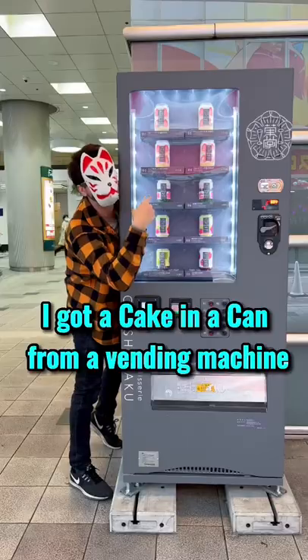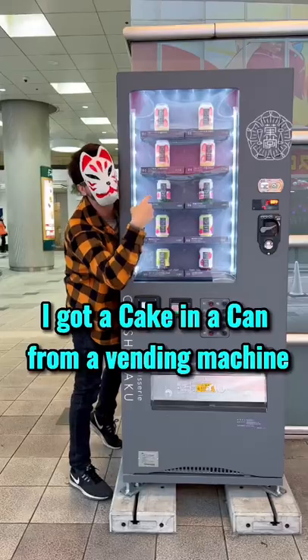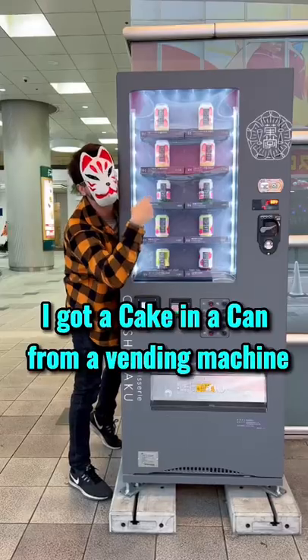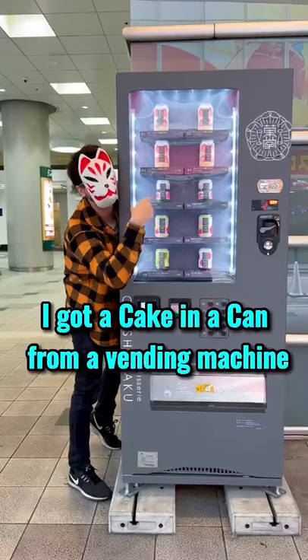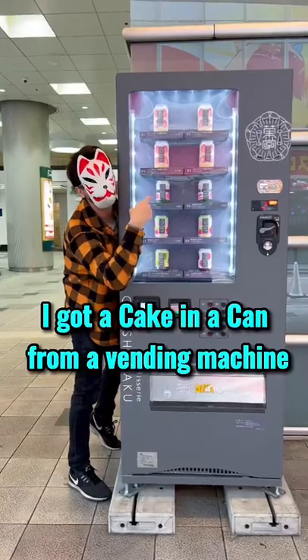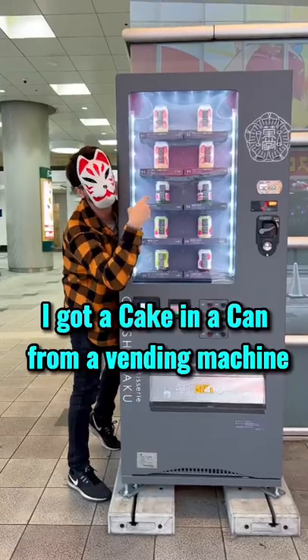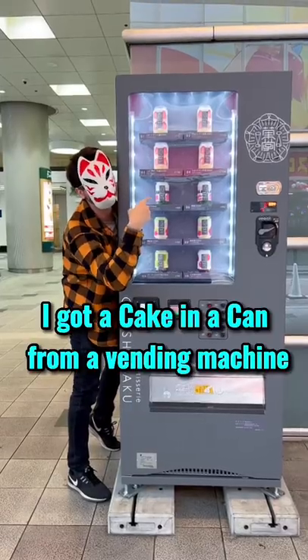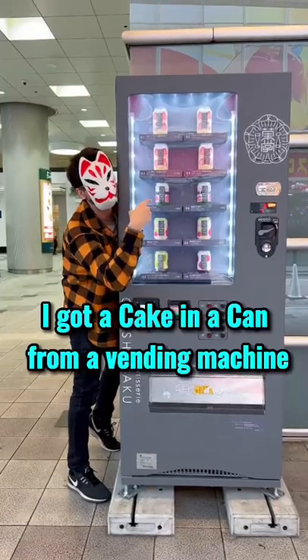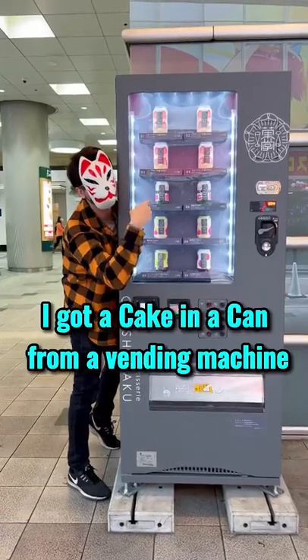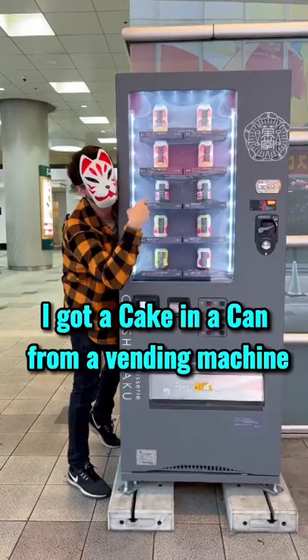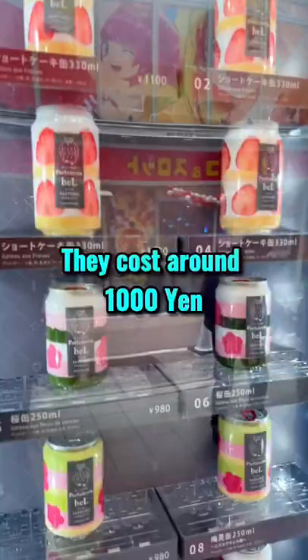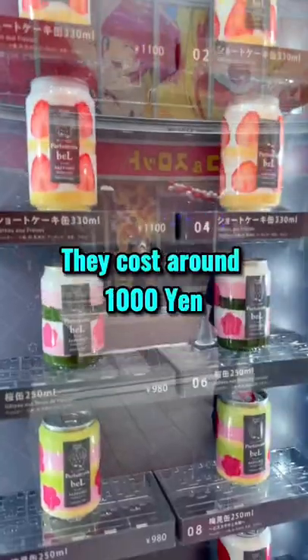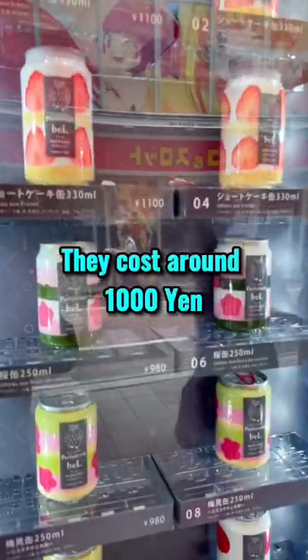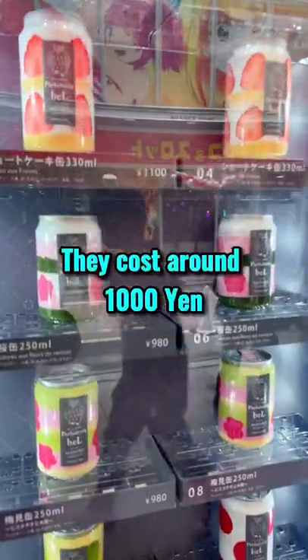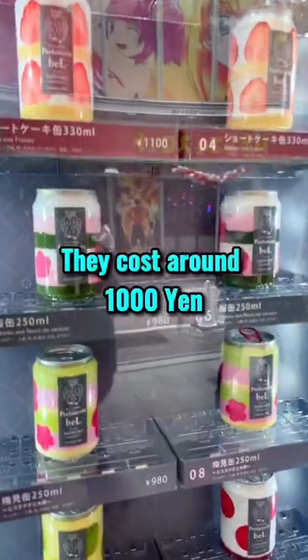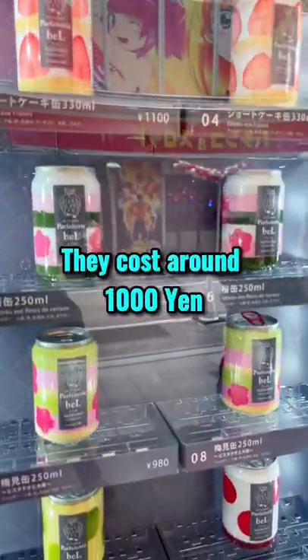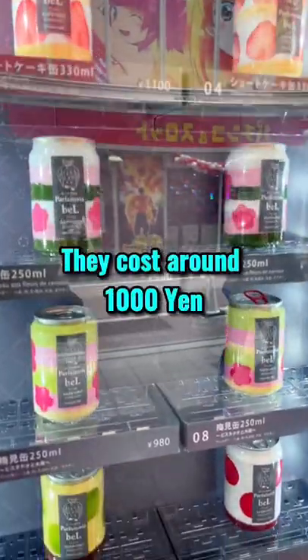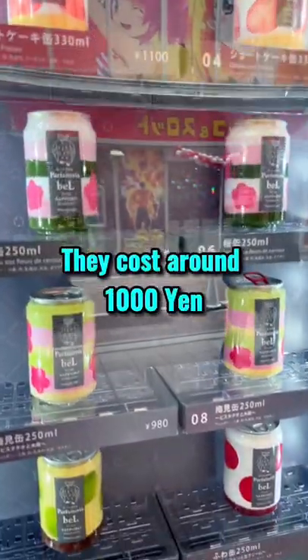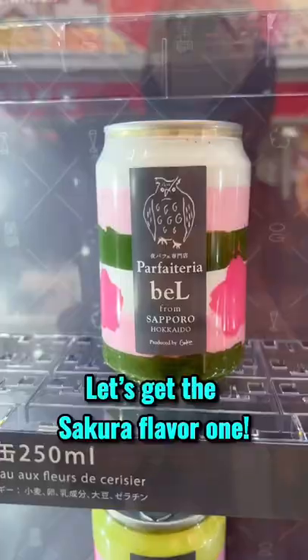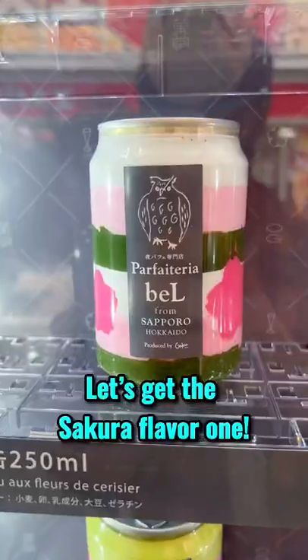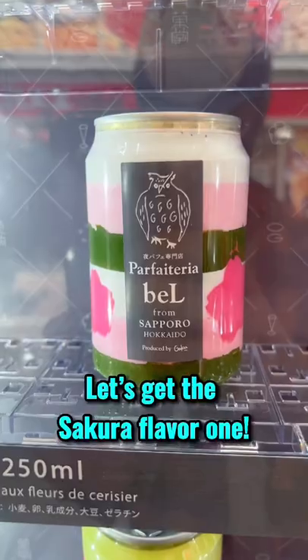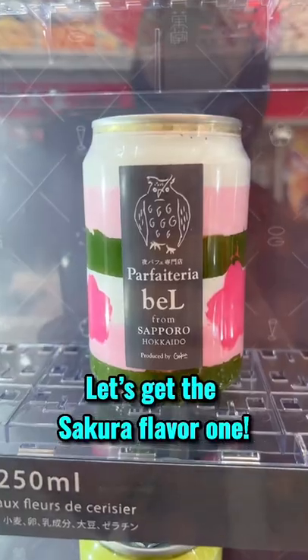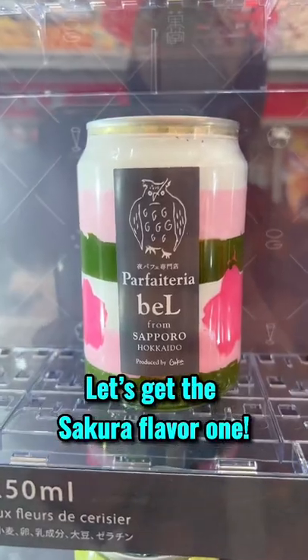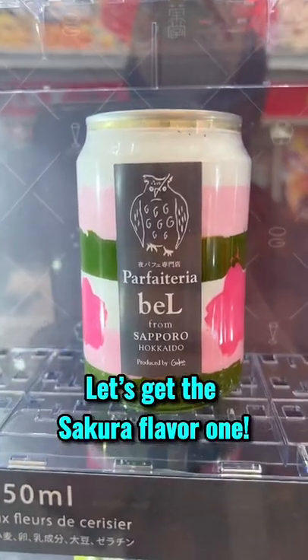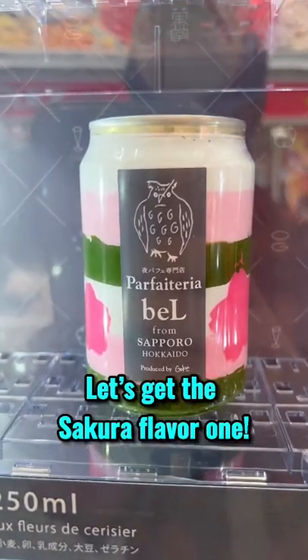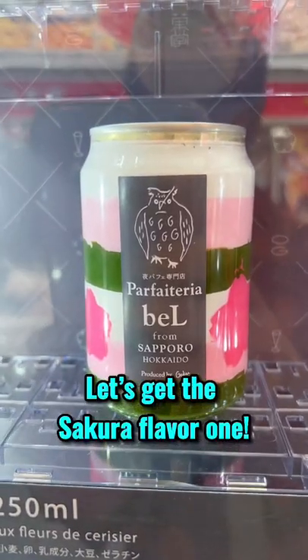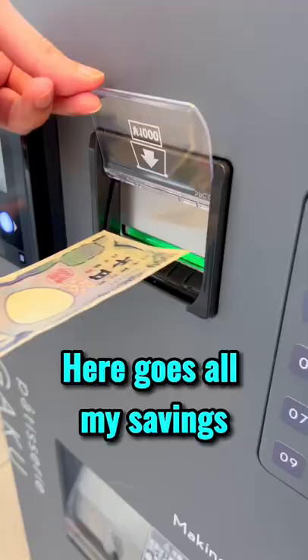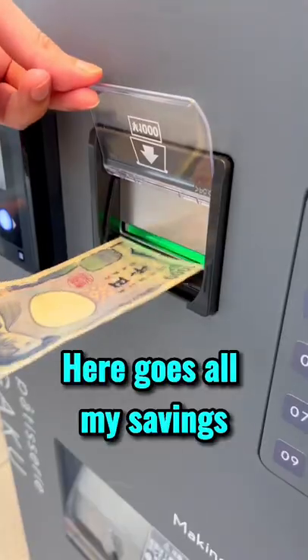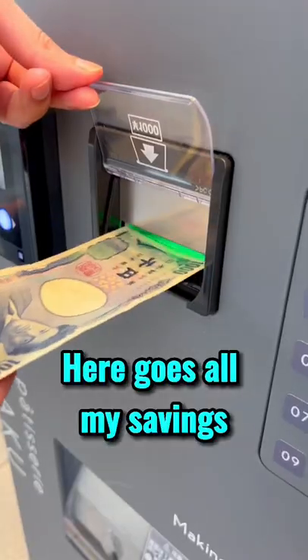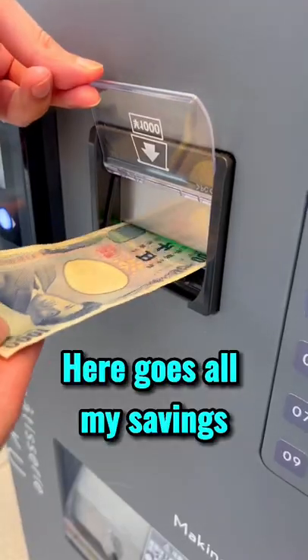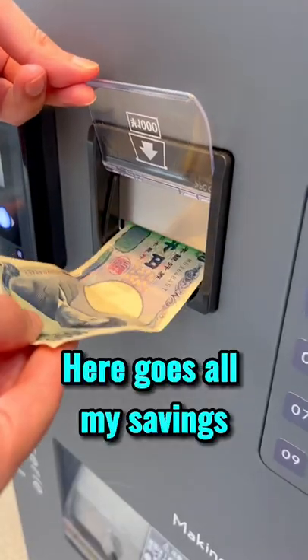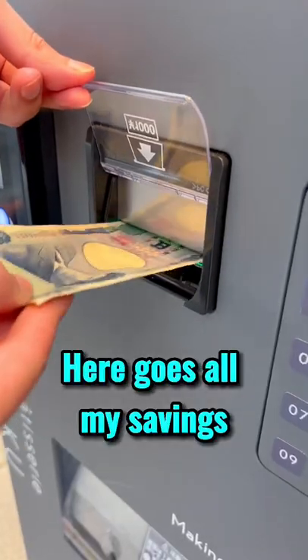I got a cake in a can from a vending machine — they cost around 1000 yen. Let's get the sakura flavor one. Here goes all my savings.